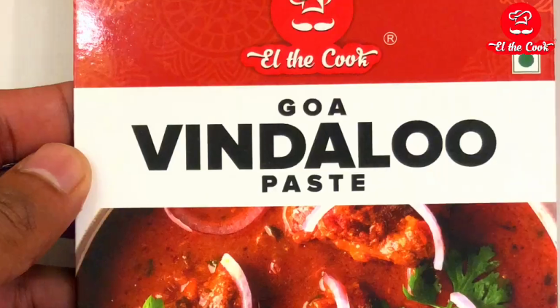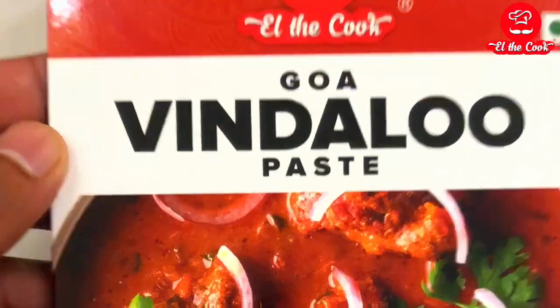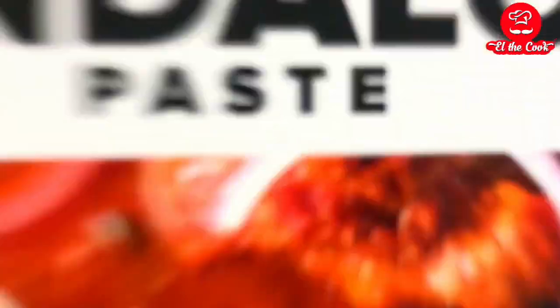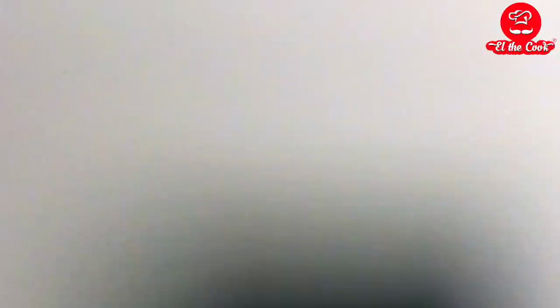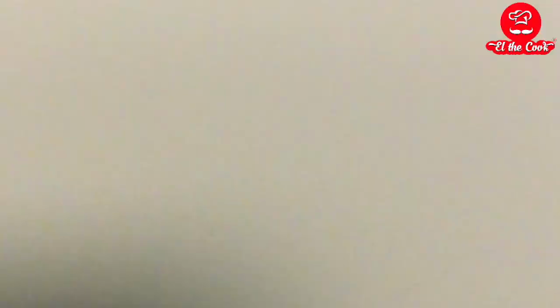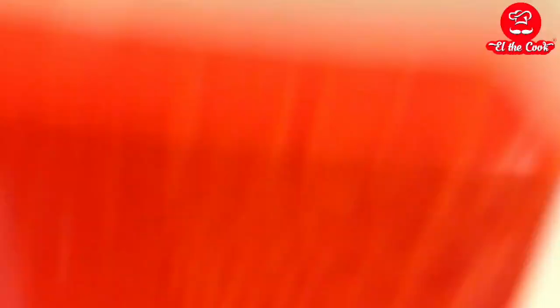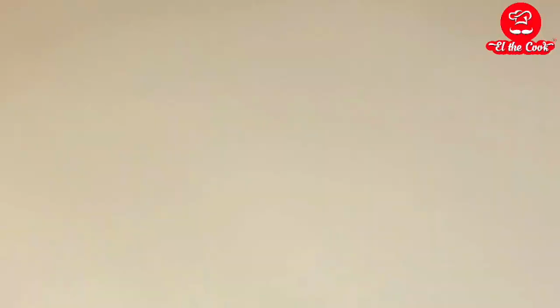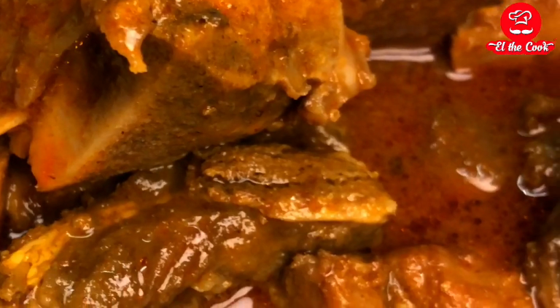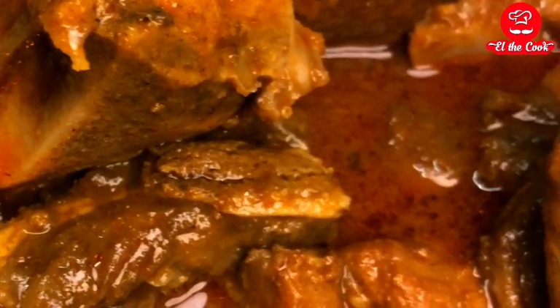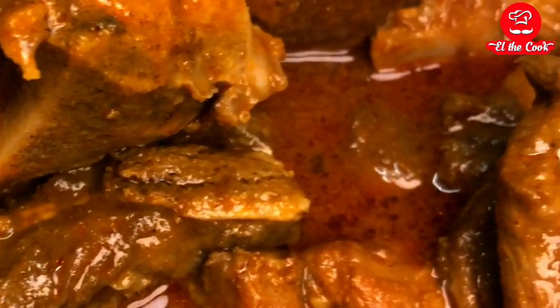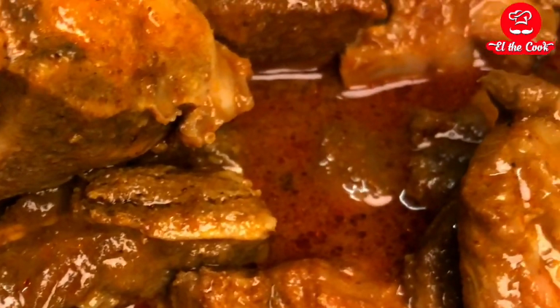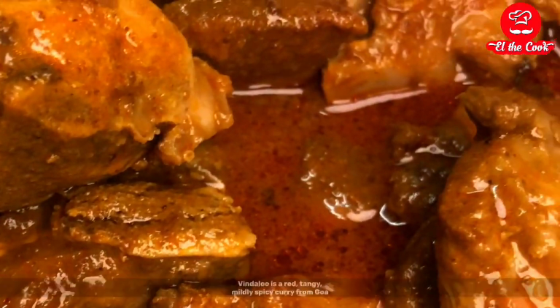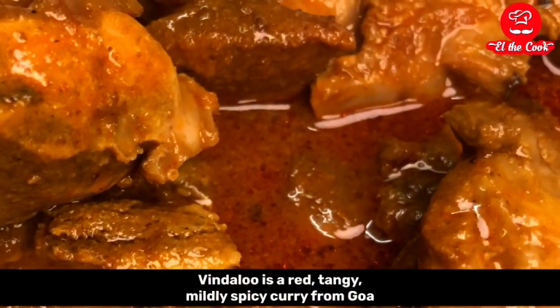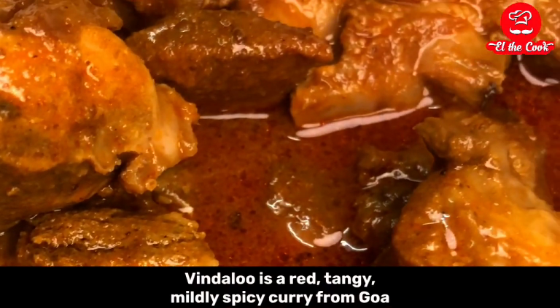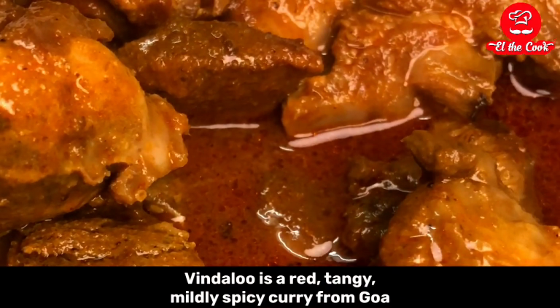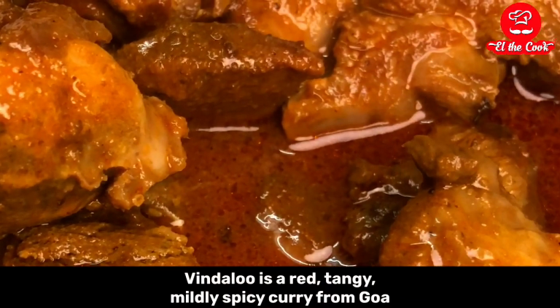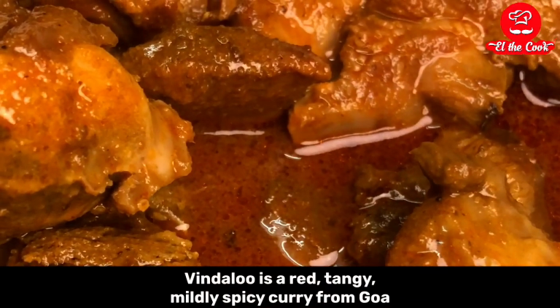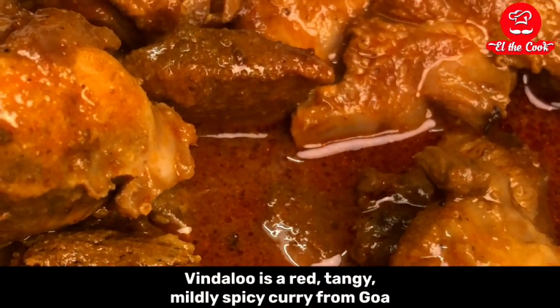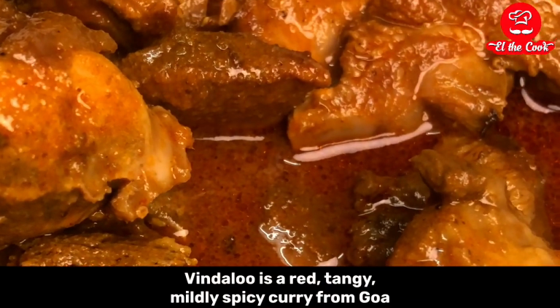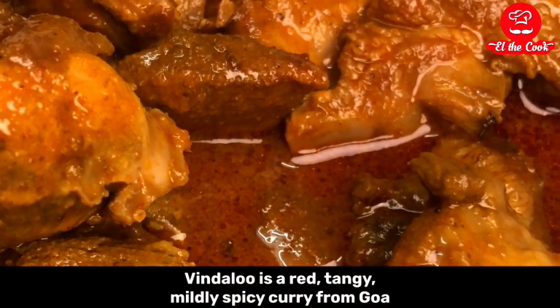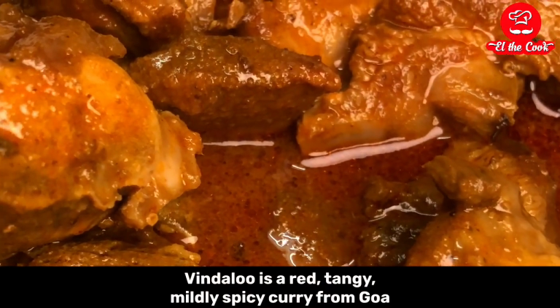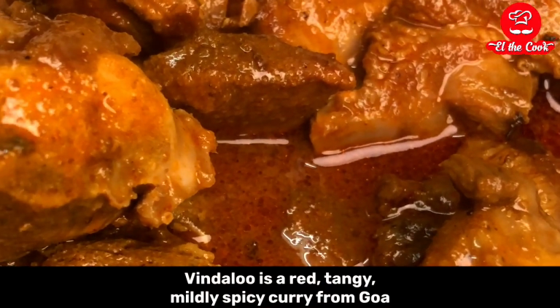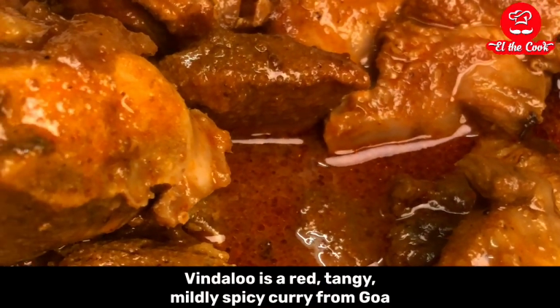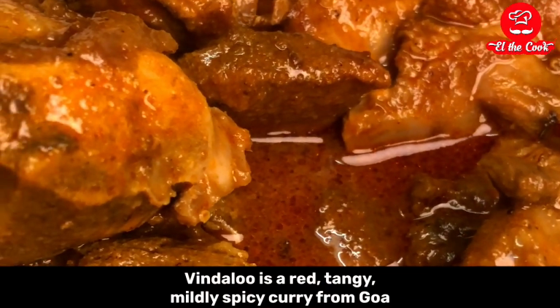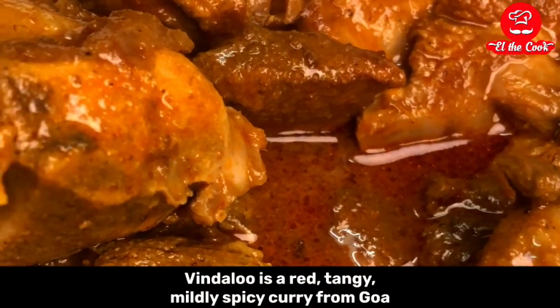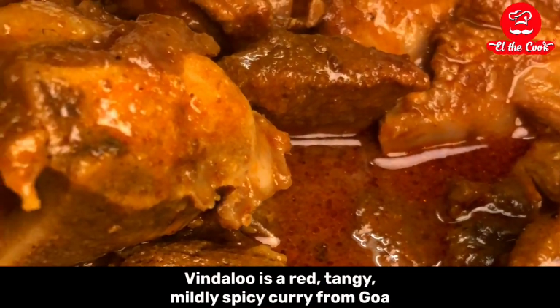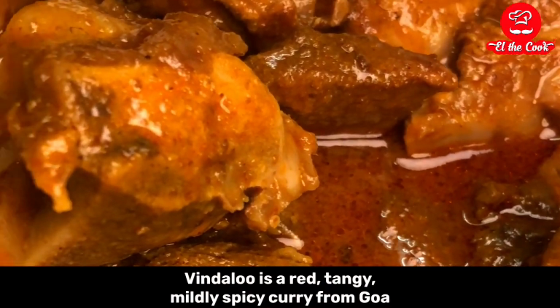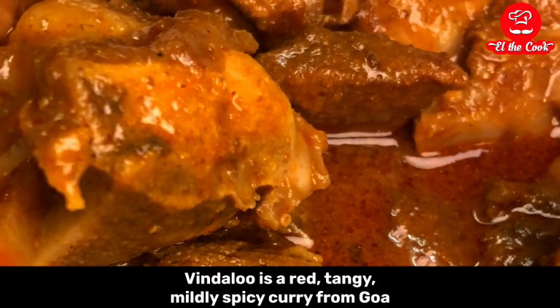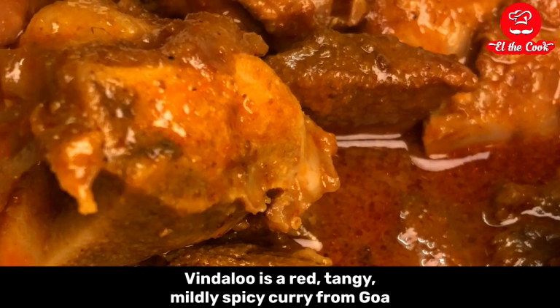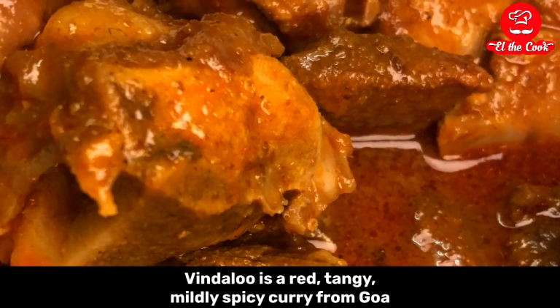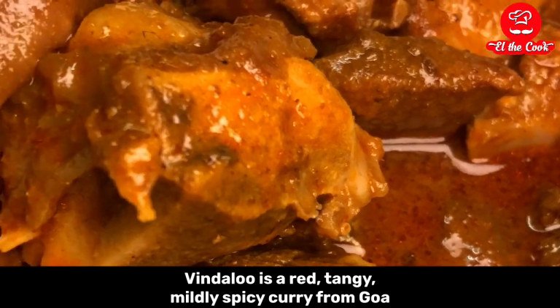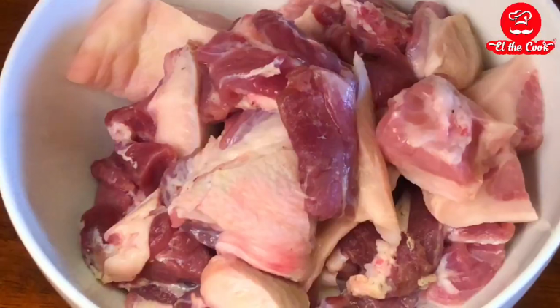Let's make Goa Pork Vindaloo. Vindaloo is a red, tangy, mildly spicy curry from Goa.